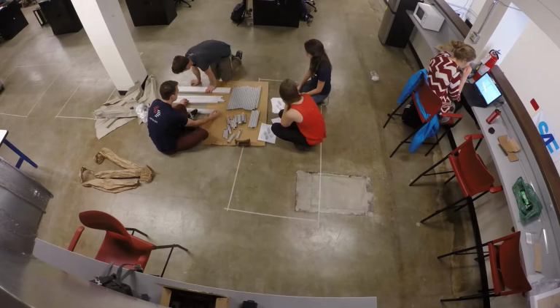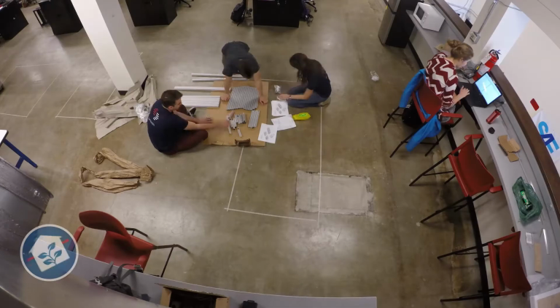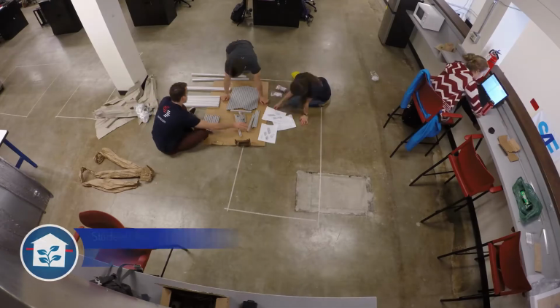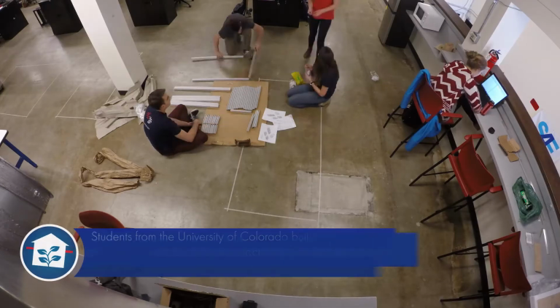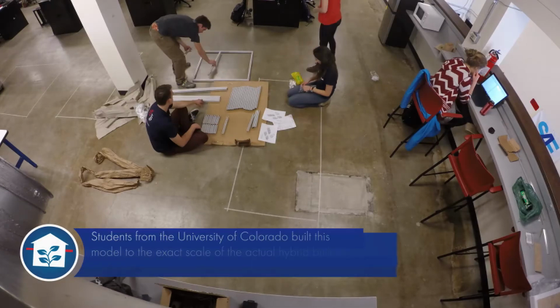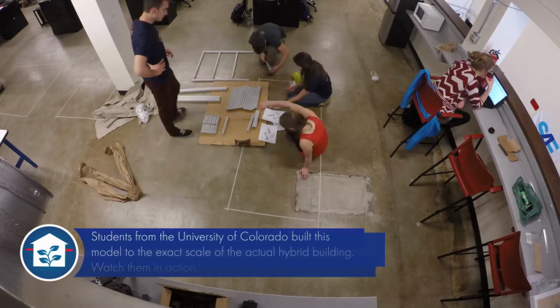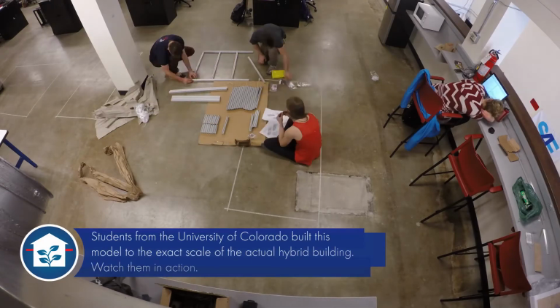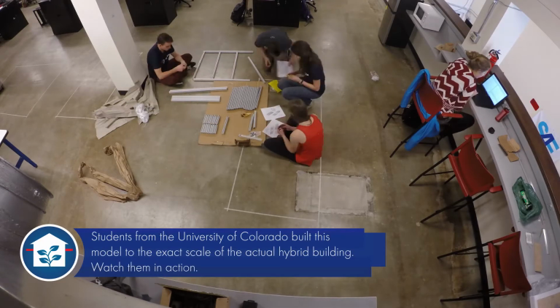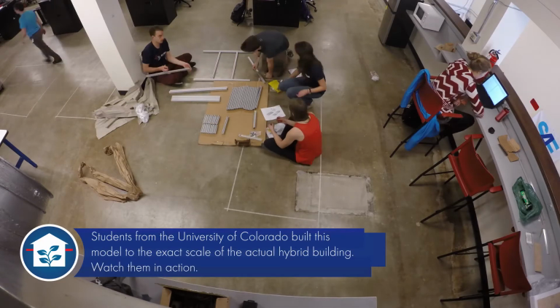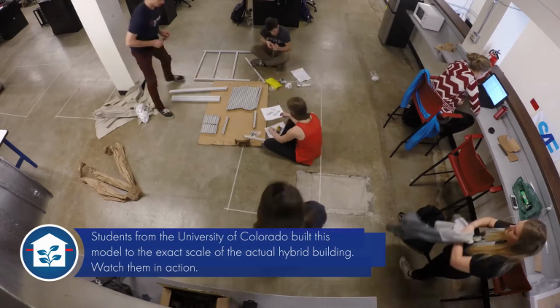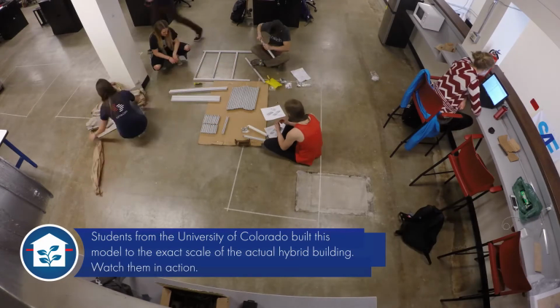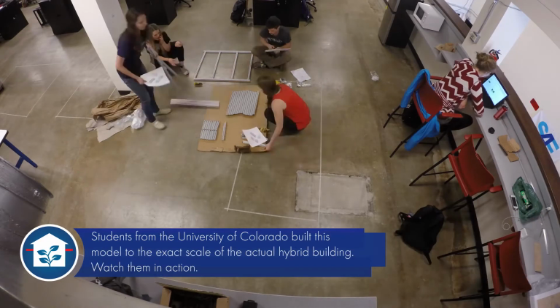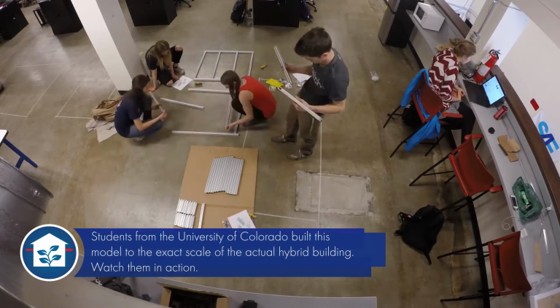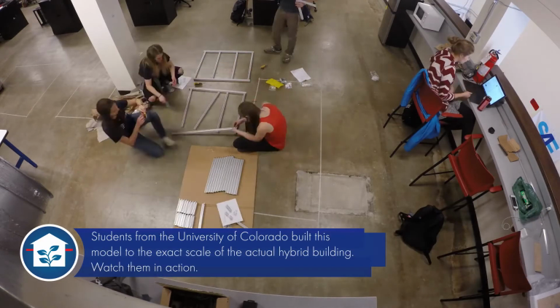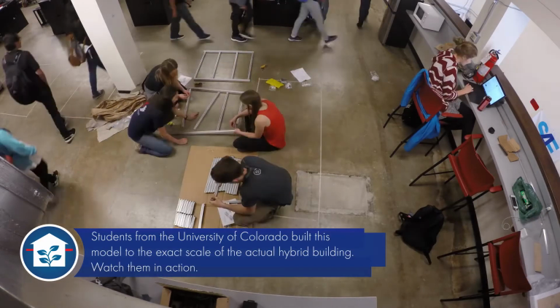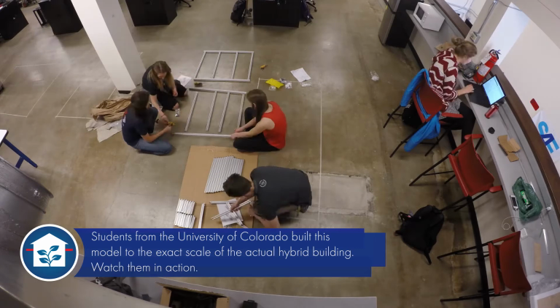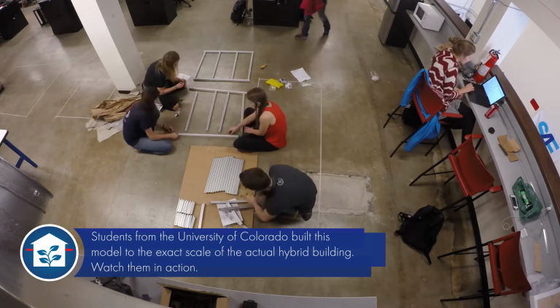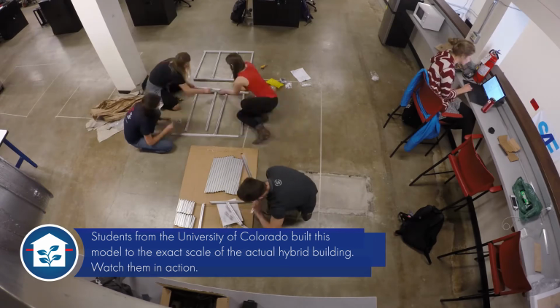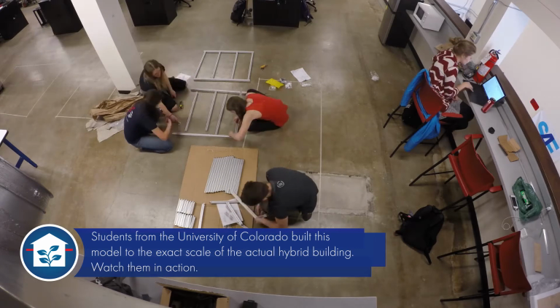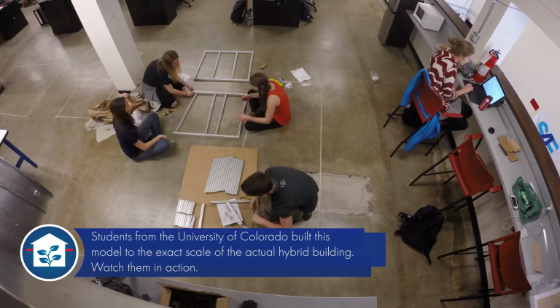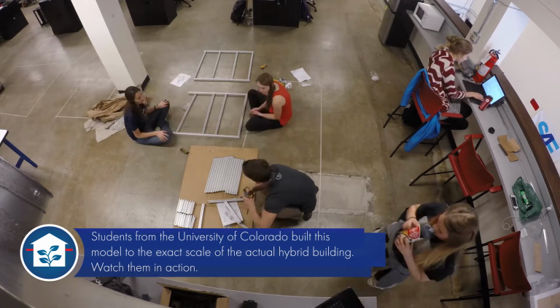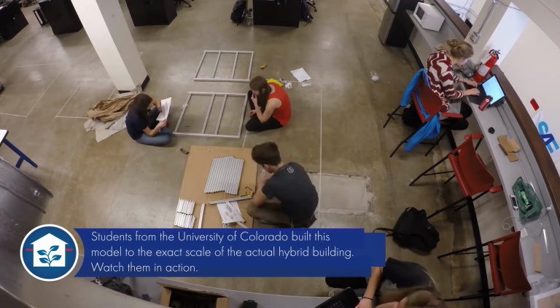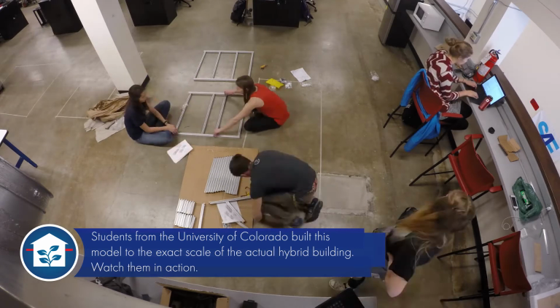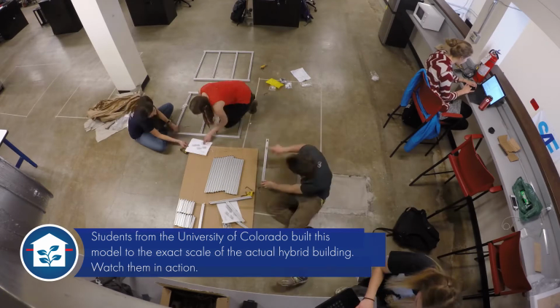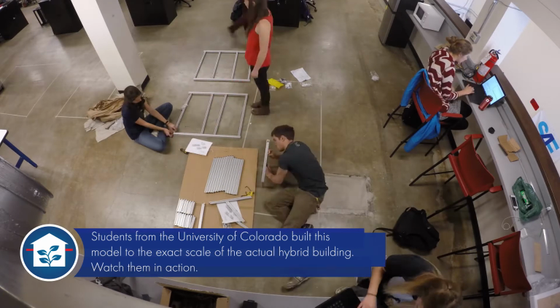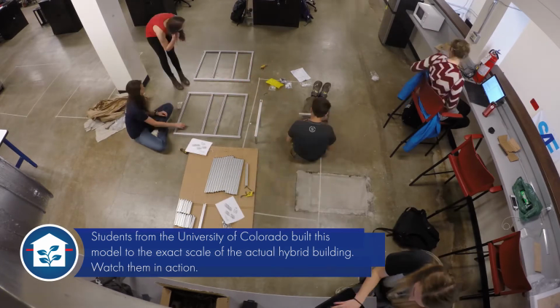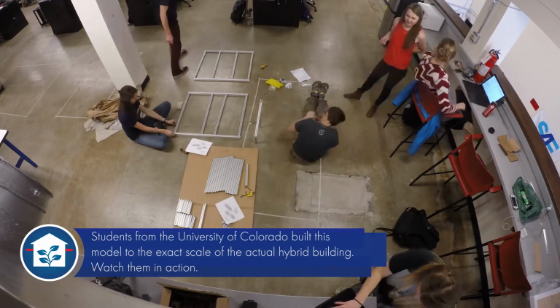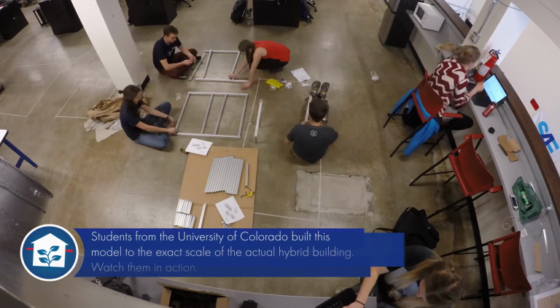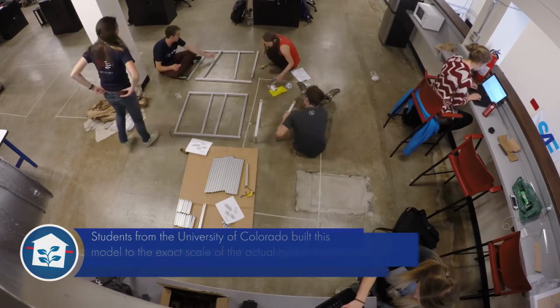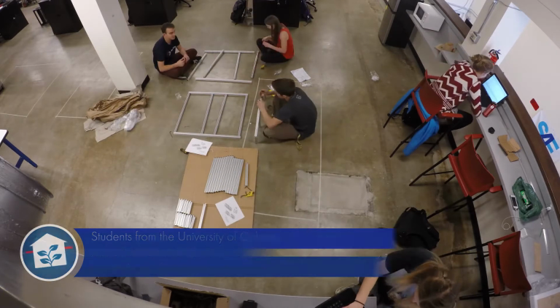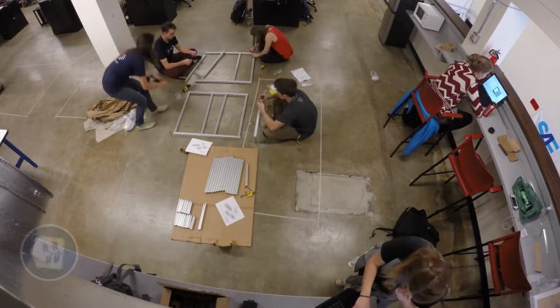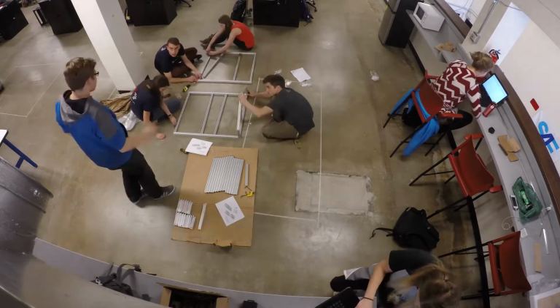Students from Colorado University built this model to exact scale of the actual building. Watch them in action!